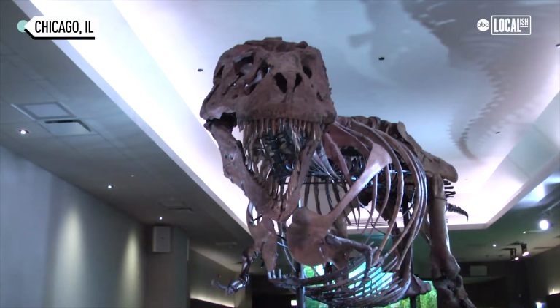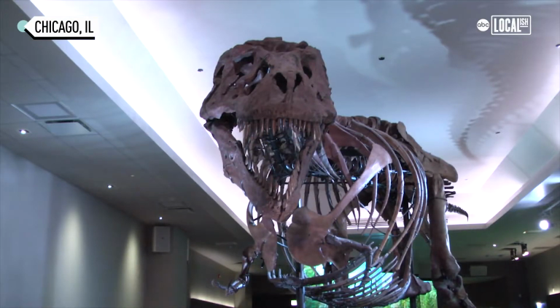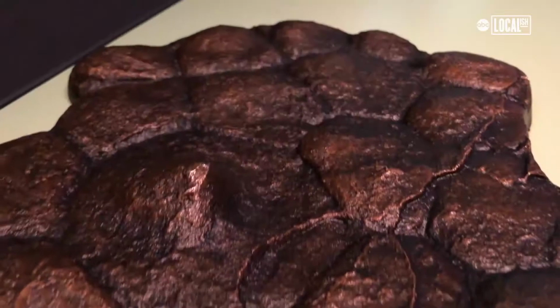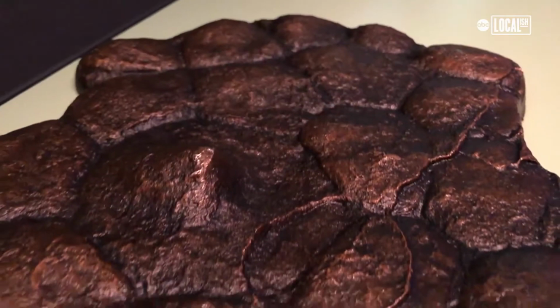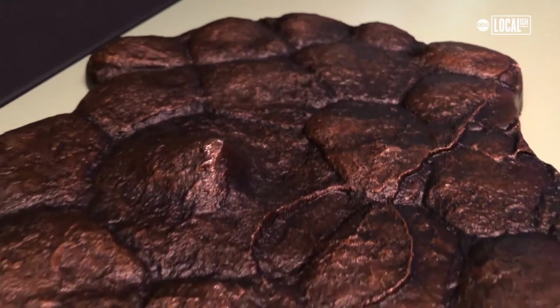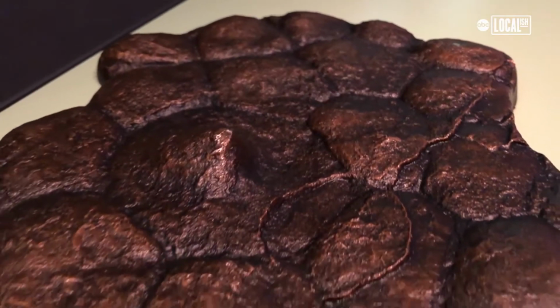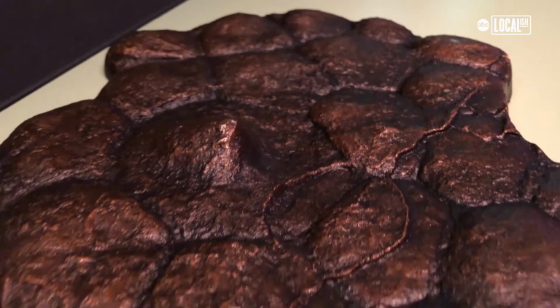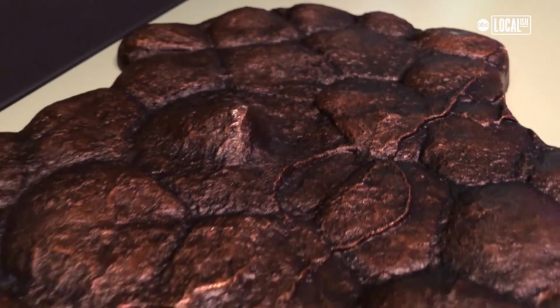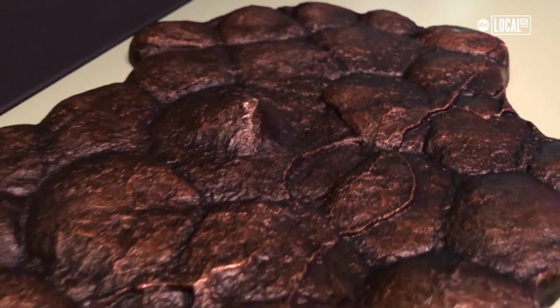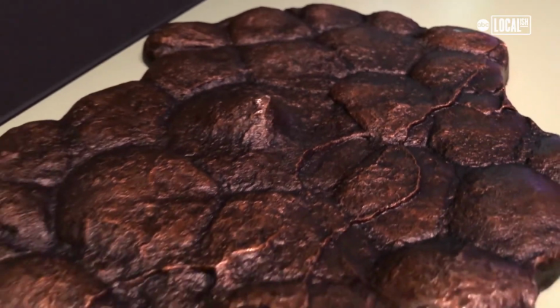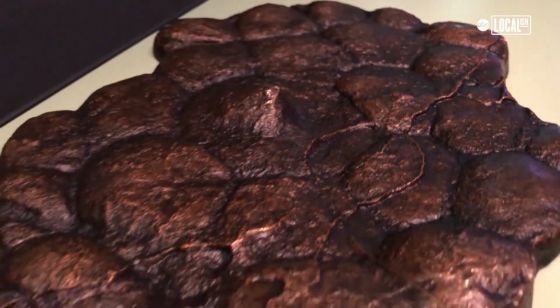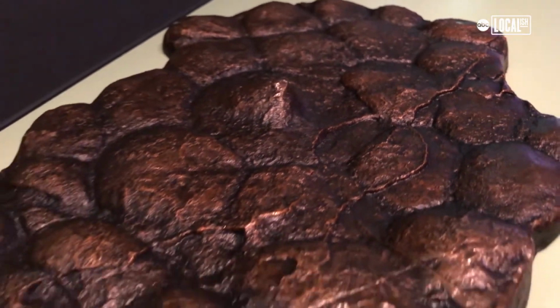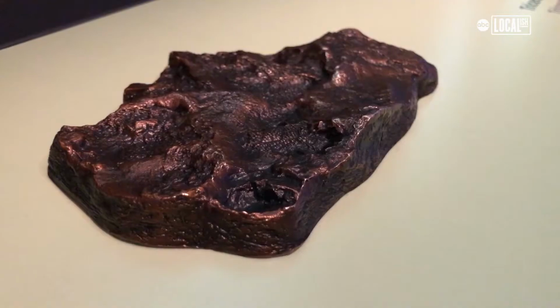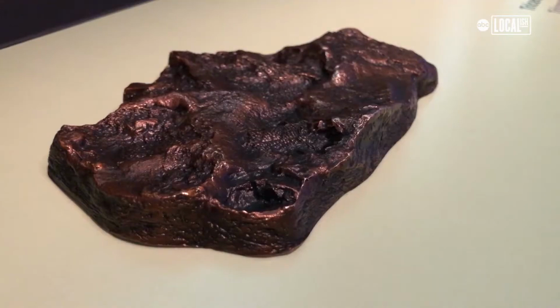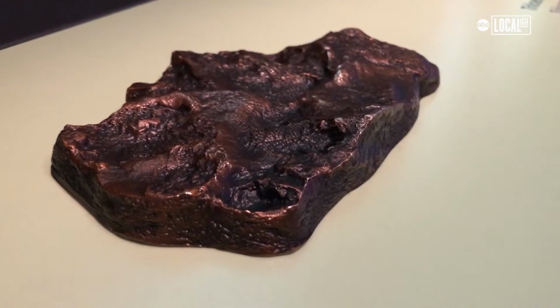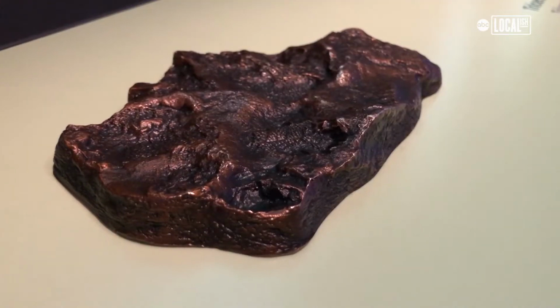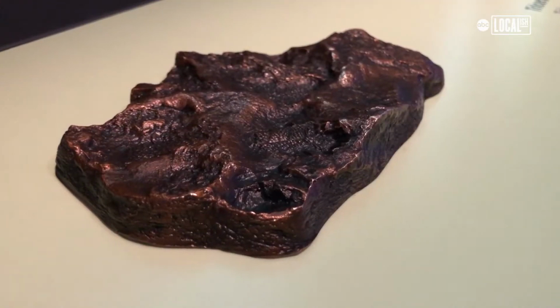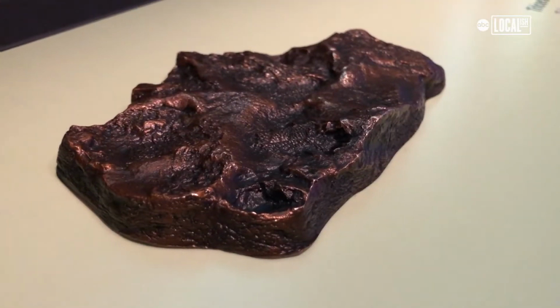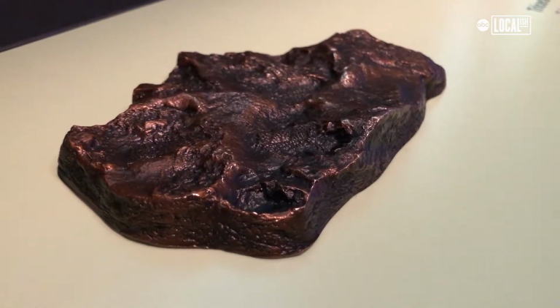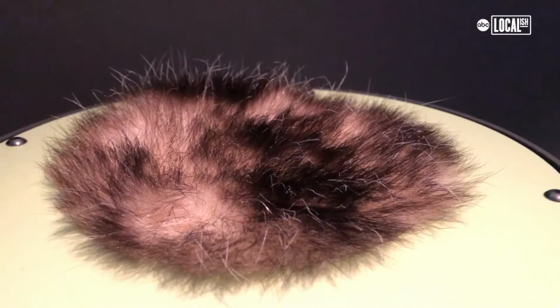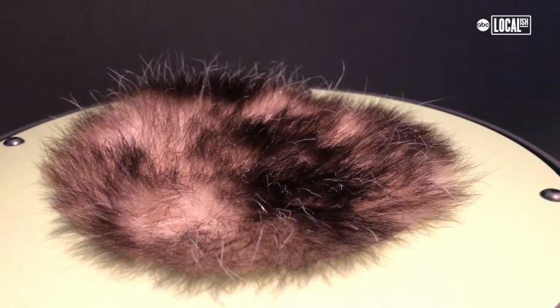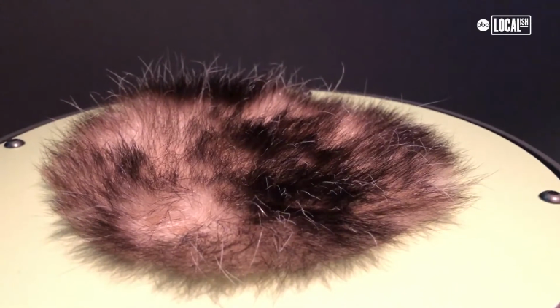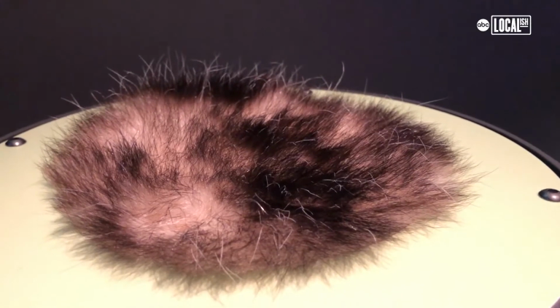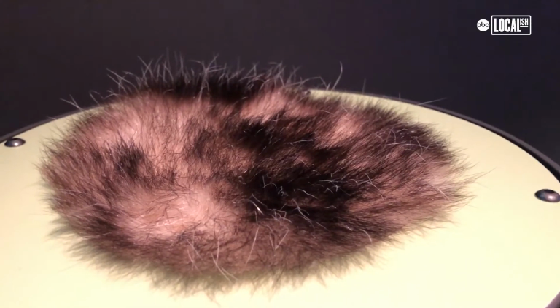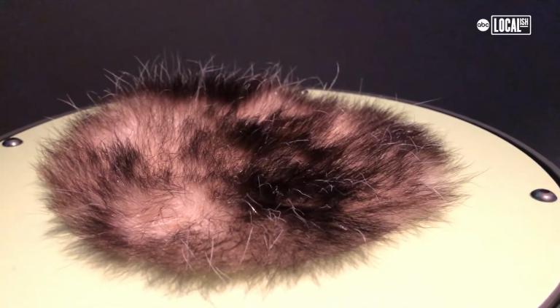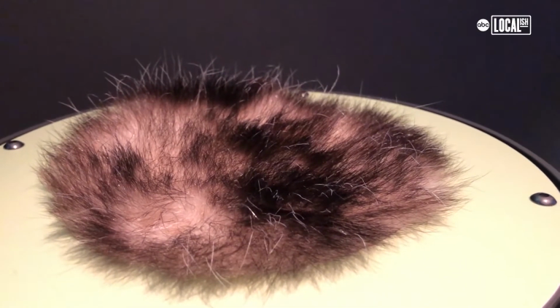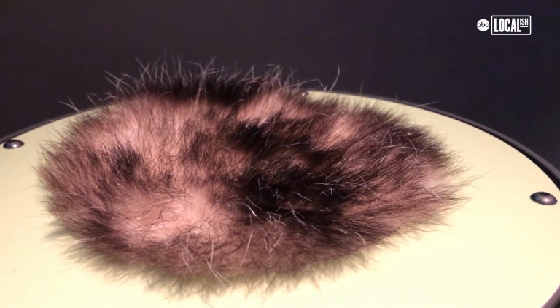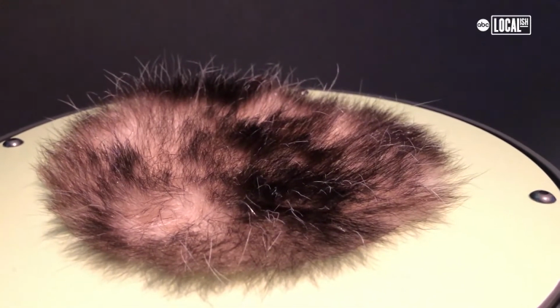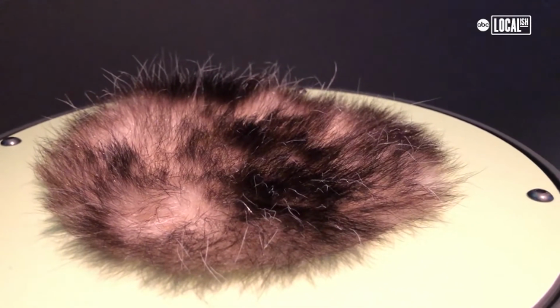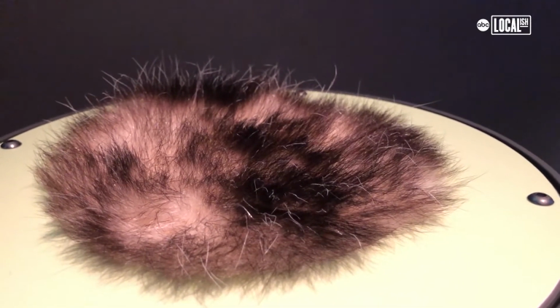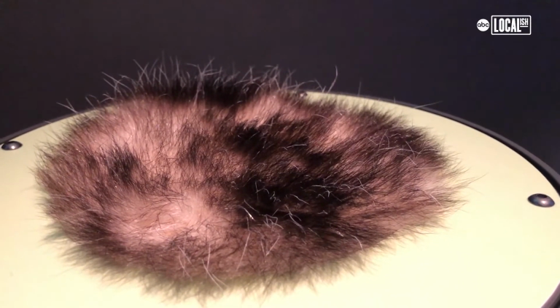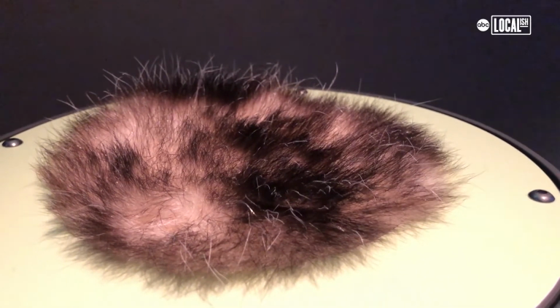You can feel molds of dino skin, including T-Rex. They have mammal-like critters' fur as well.